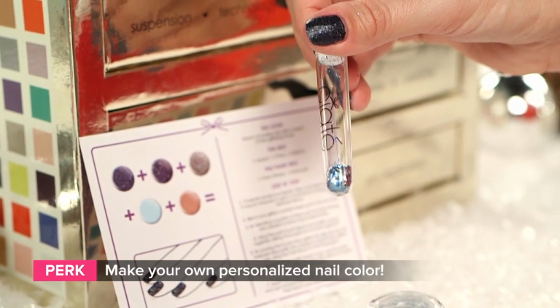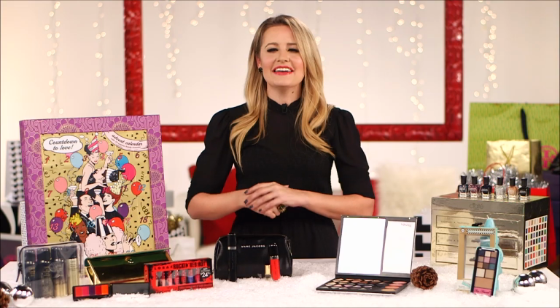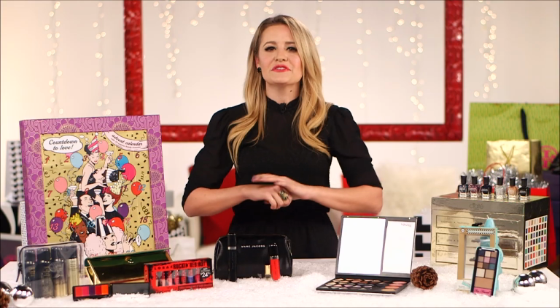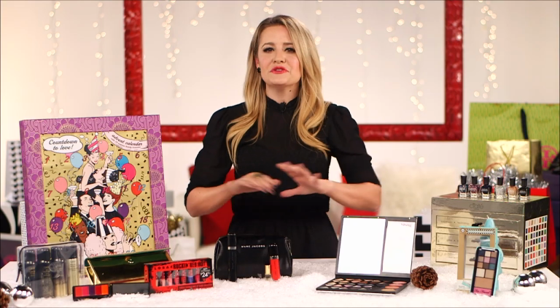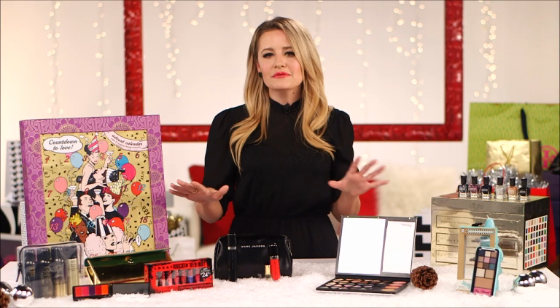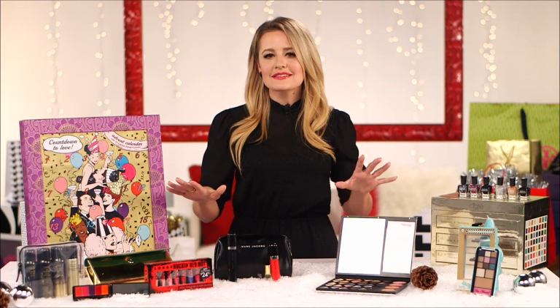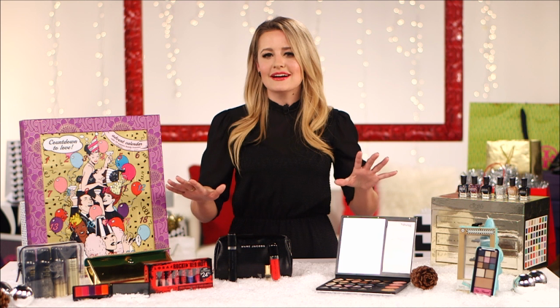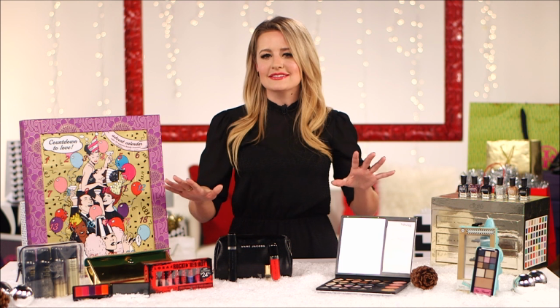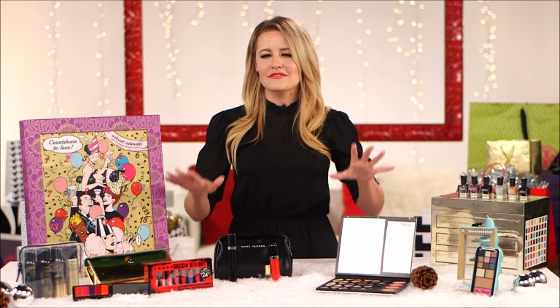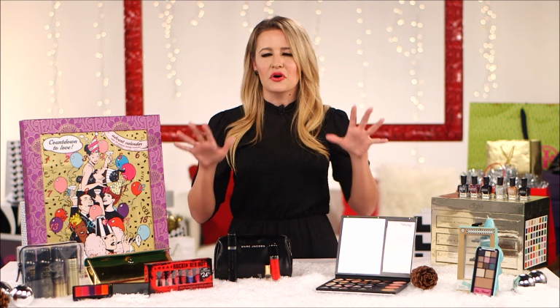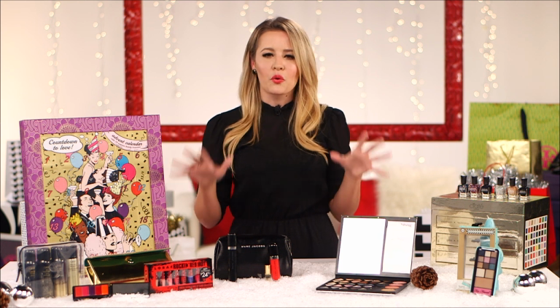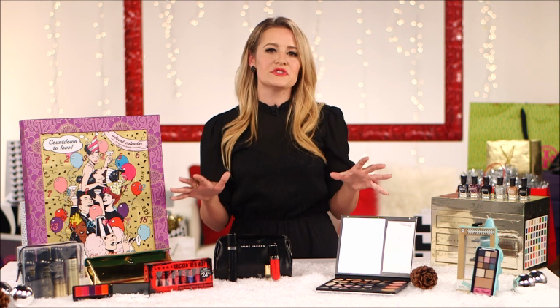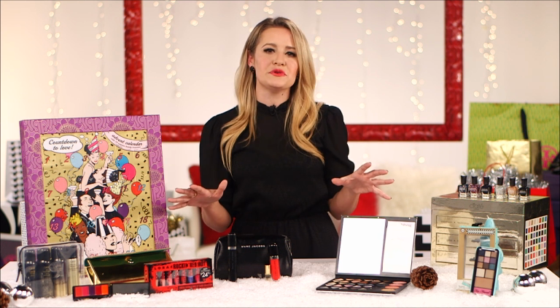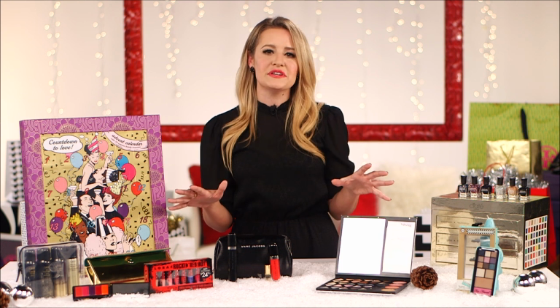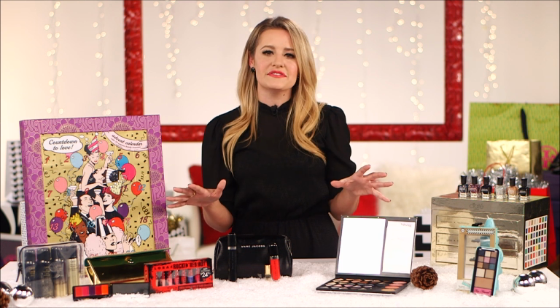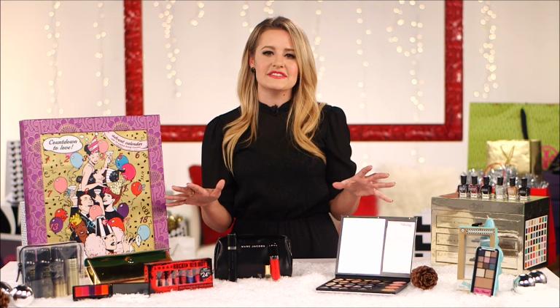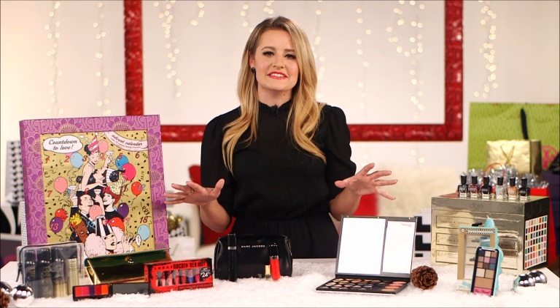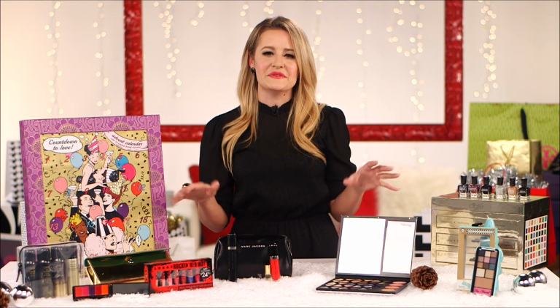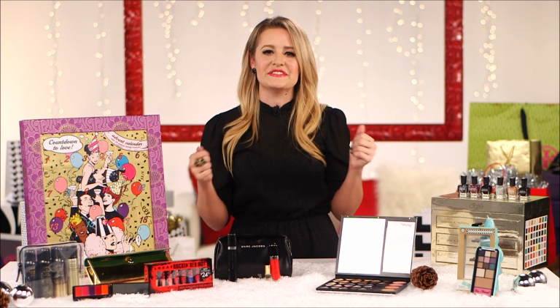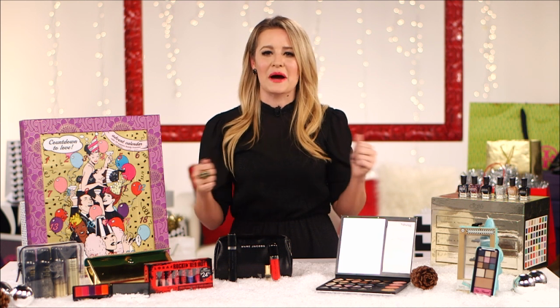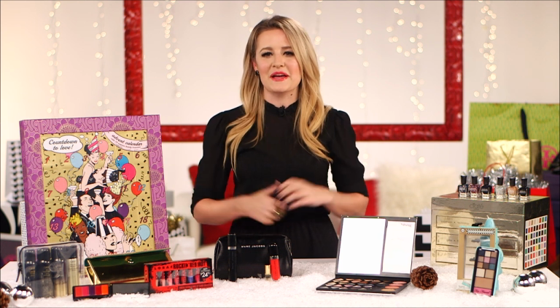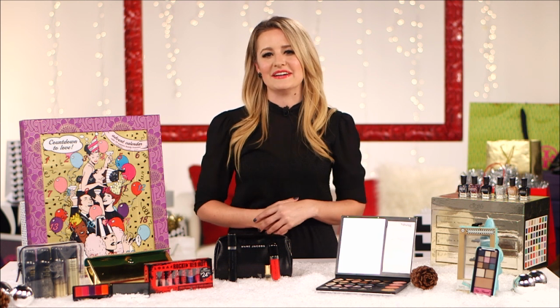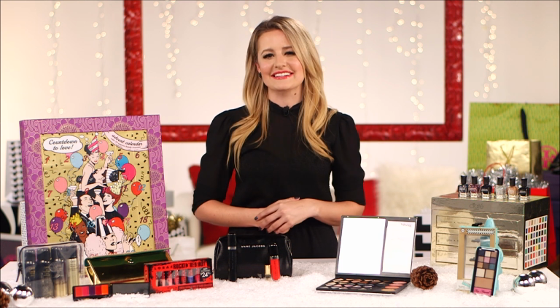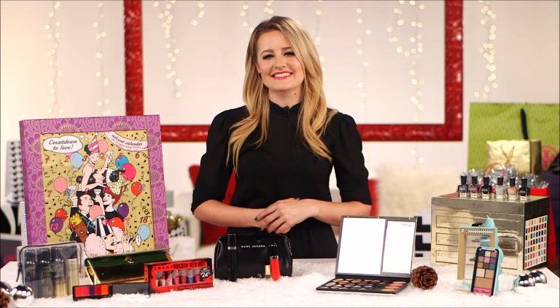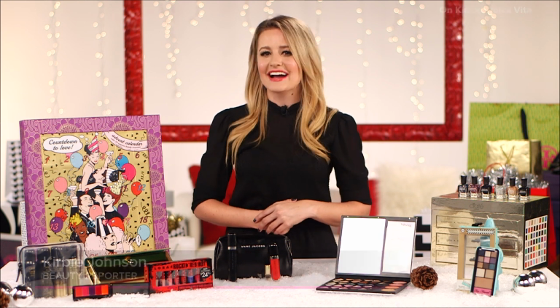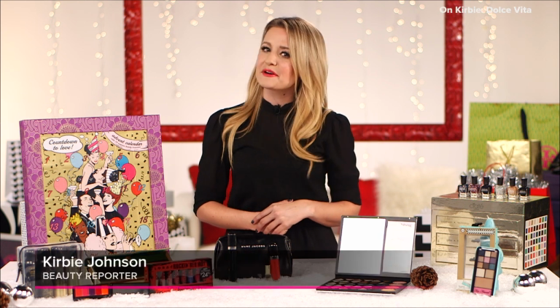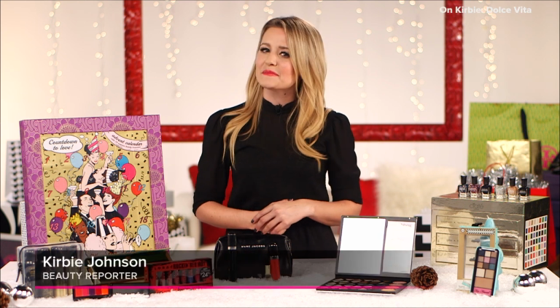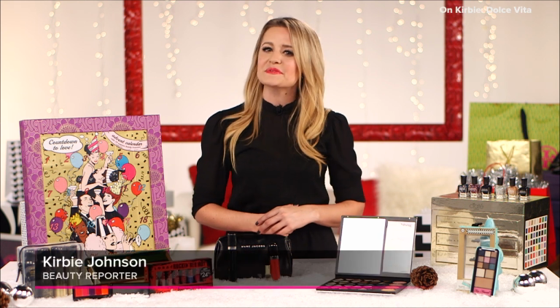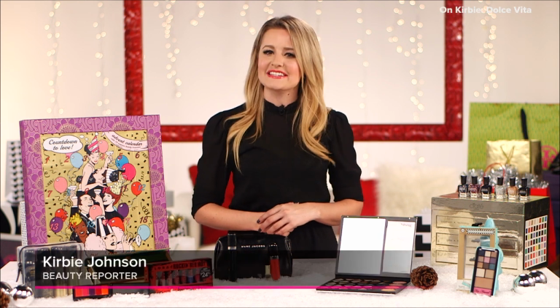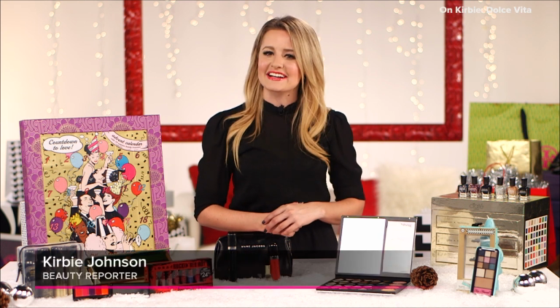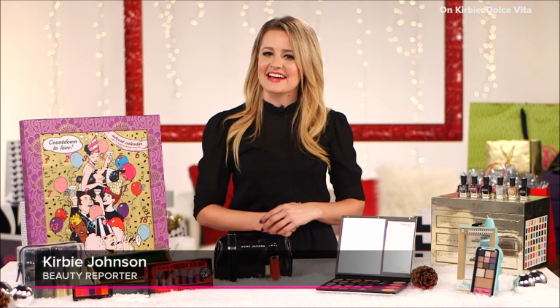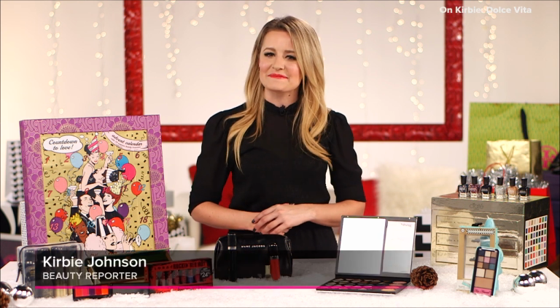And now there's no reason not to give a gorgeous beauty gift this season with these top 10 picks. I'm Kirby, and we'll see you next time.